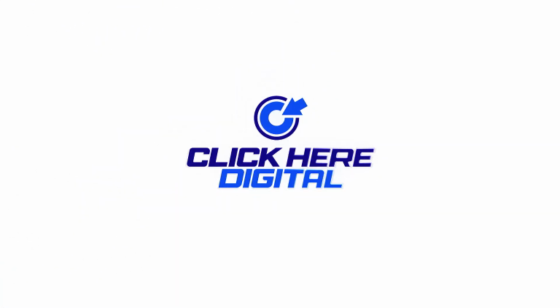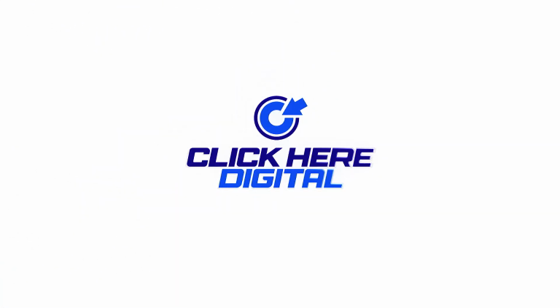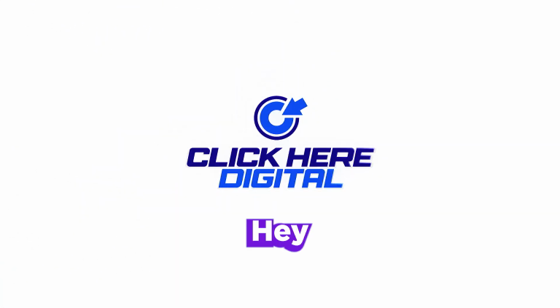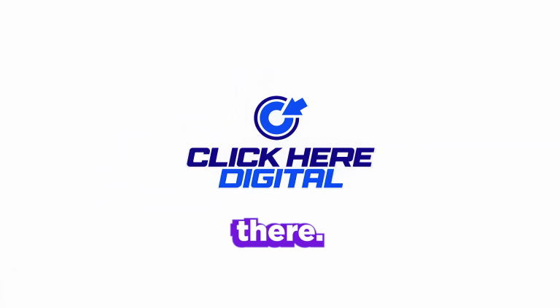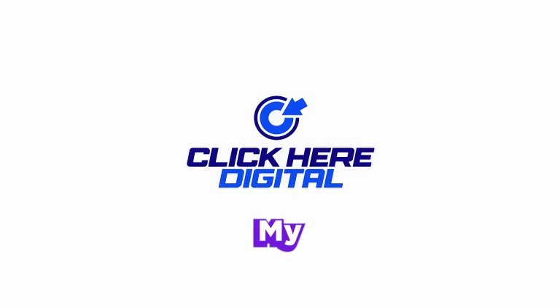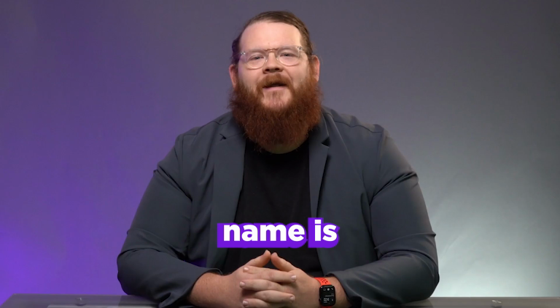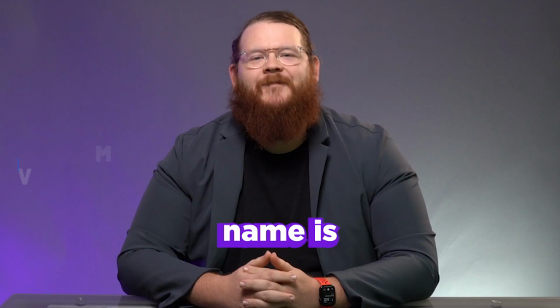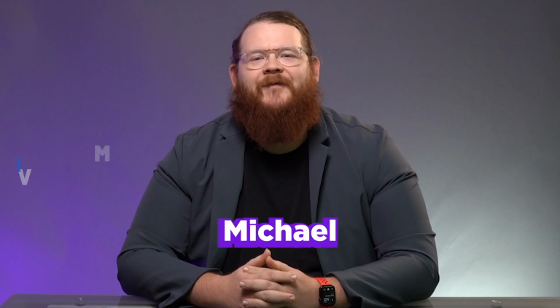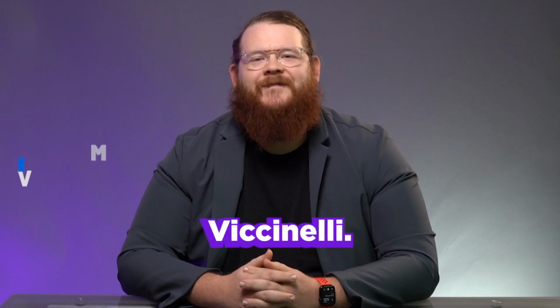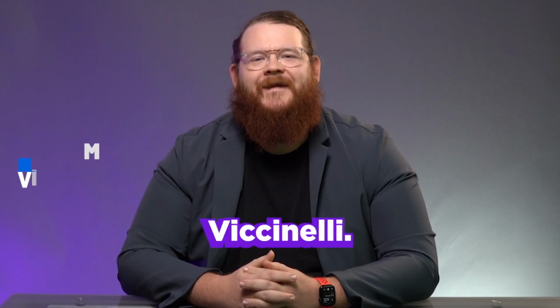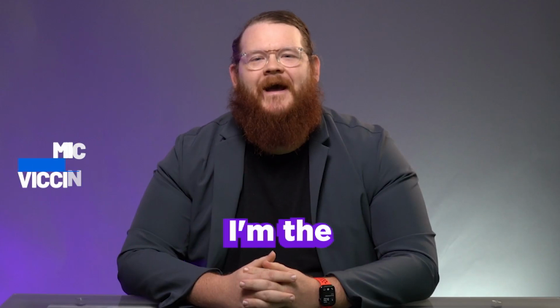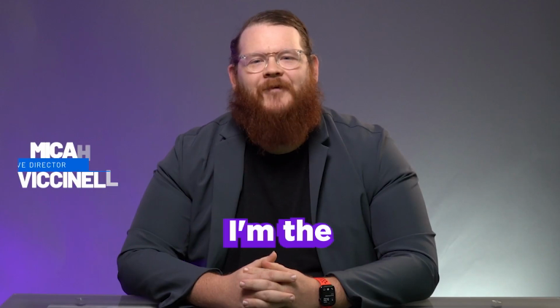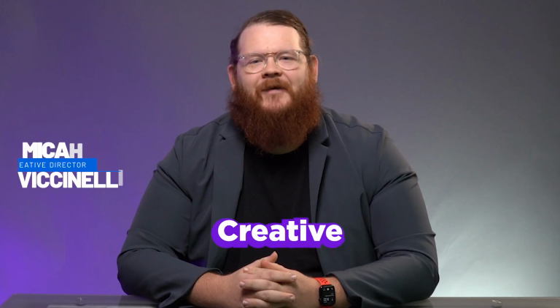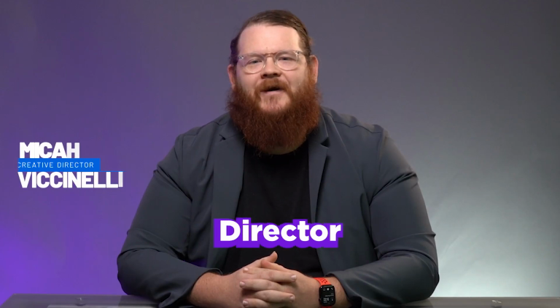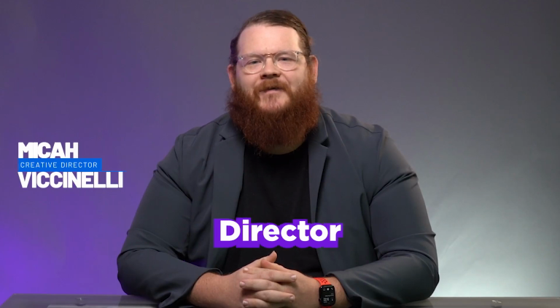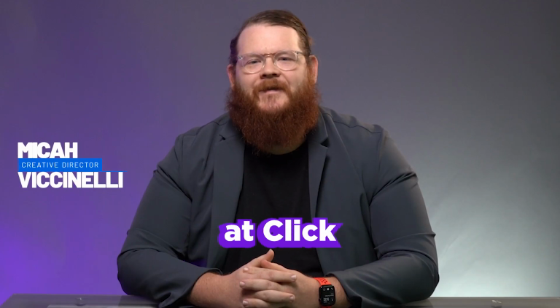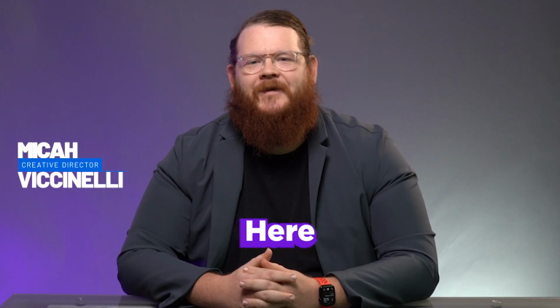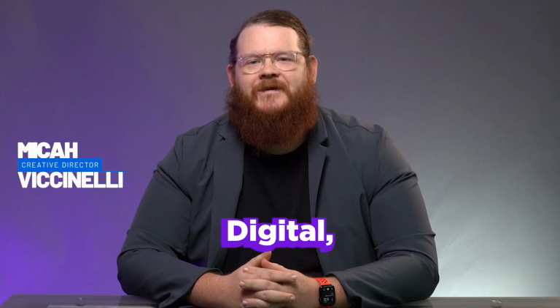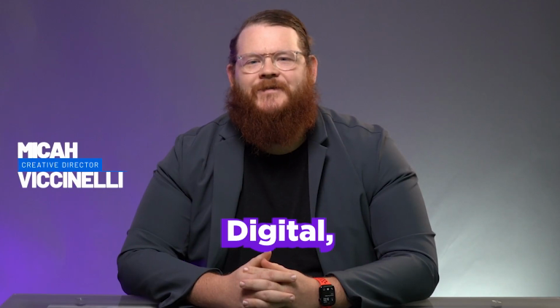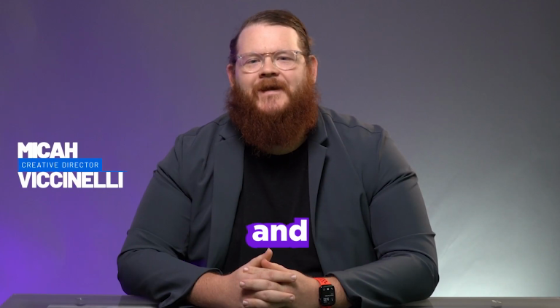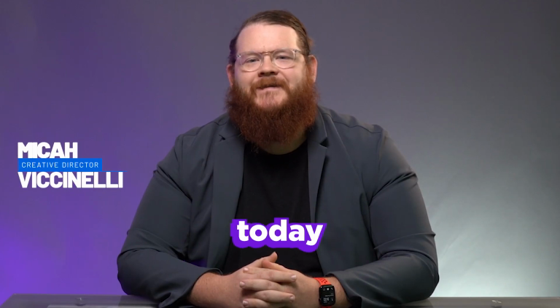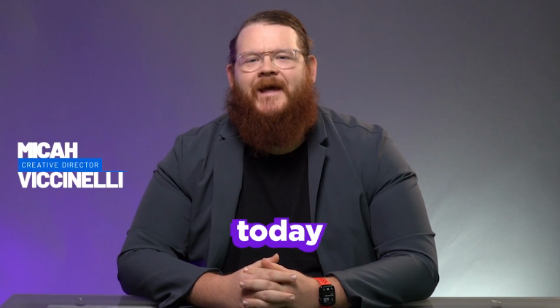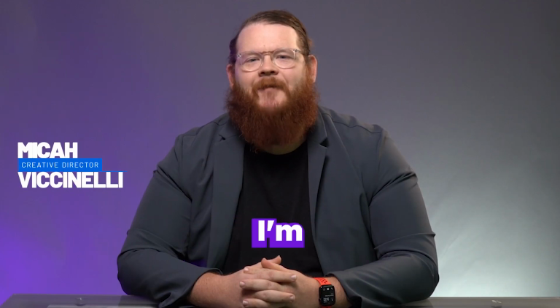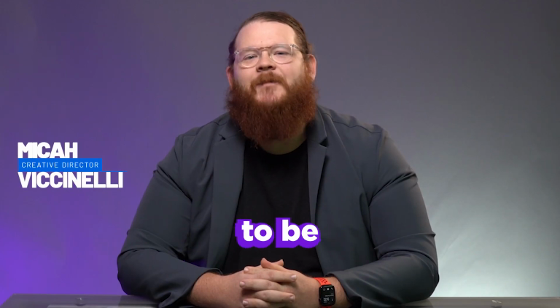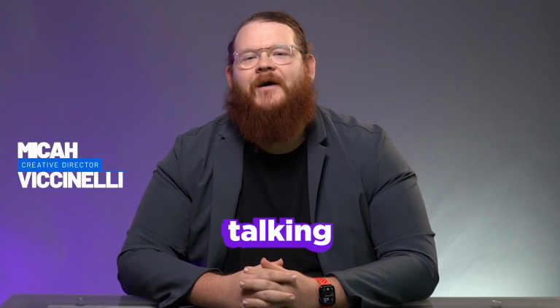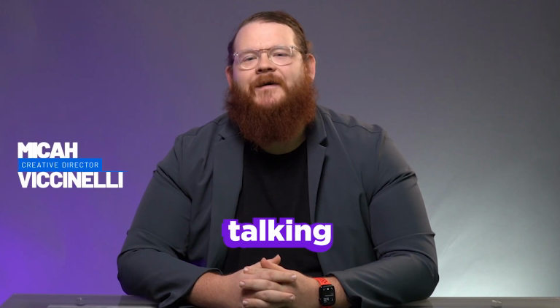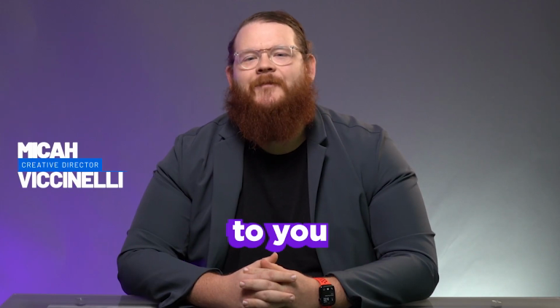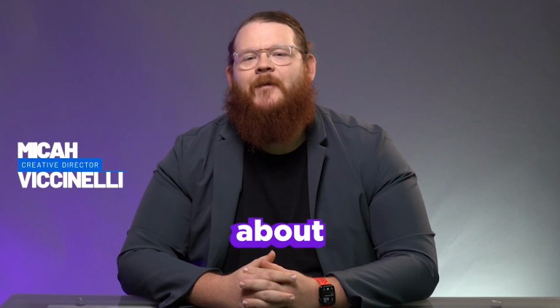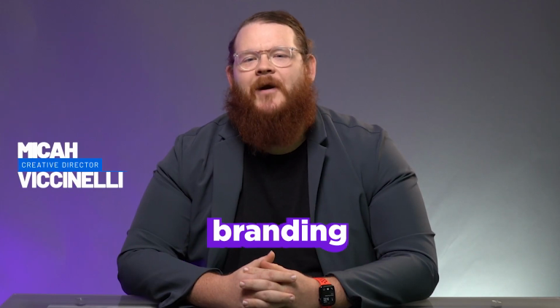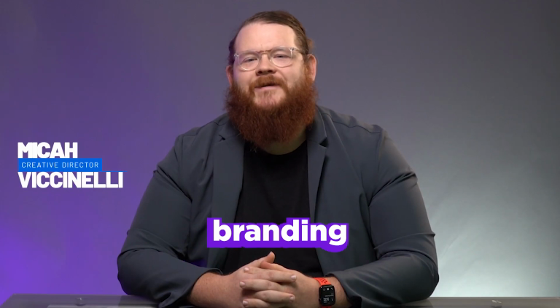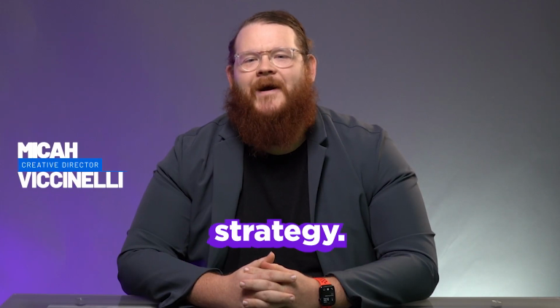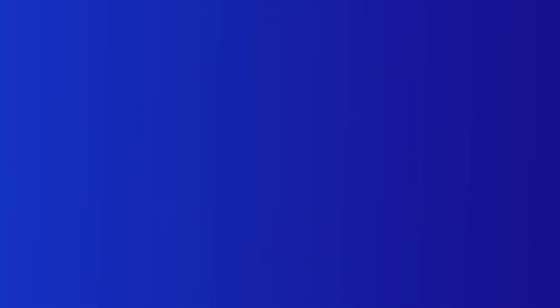Hey there, my name is Micah Vicinelli. I'm the Creative Director at Click Here Digital and today I'm going to be talking to you about branding strategy.